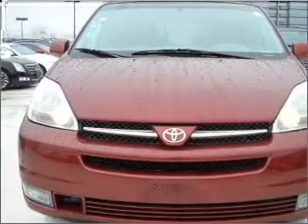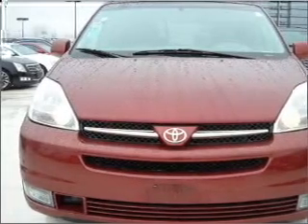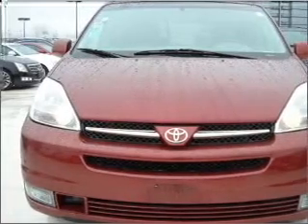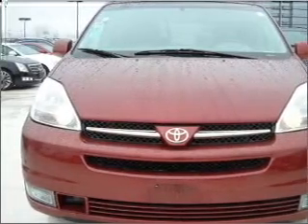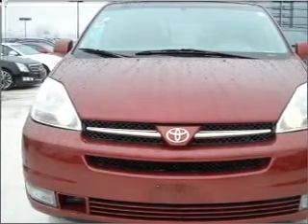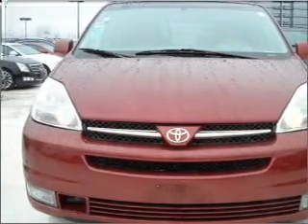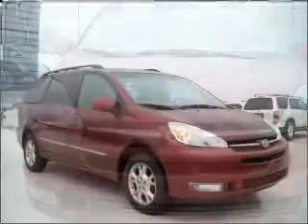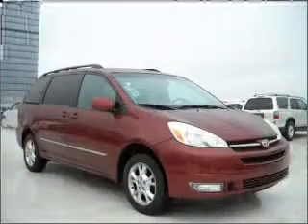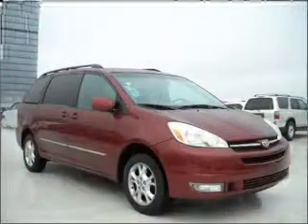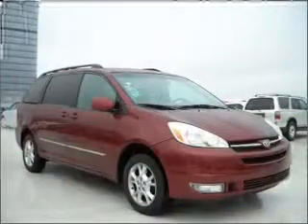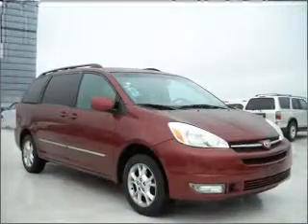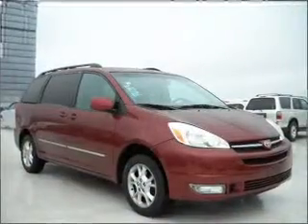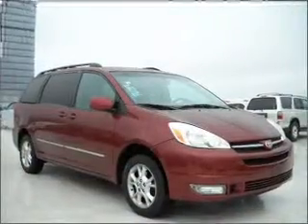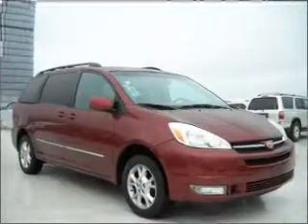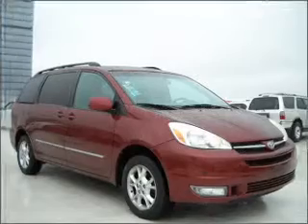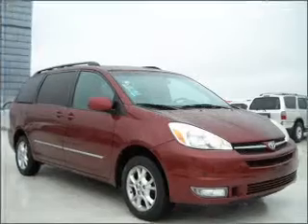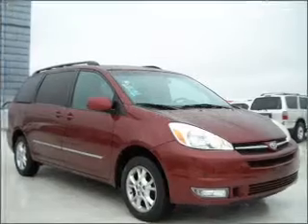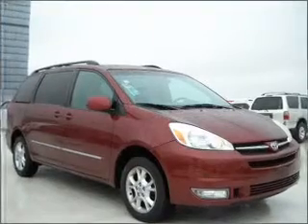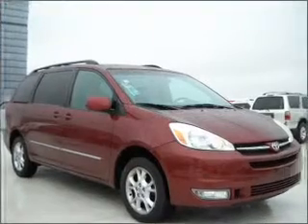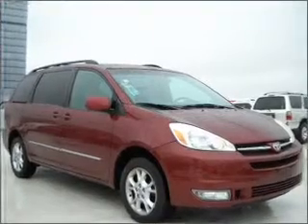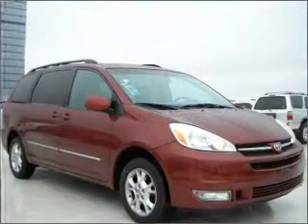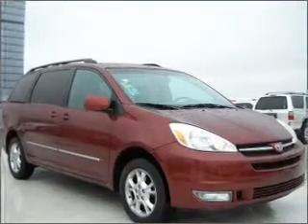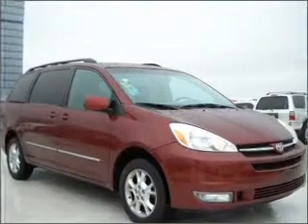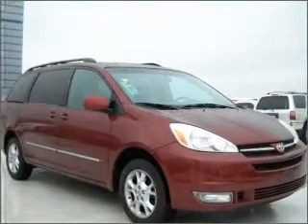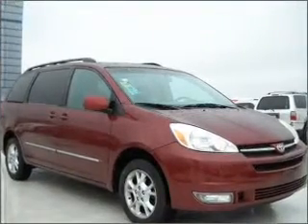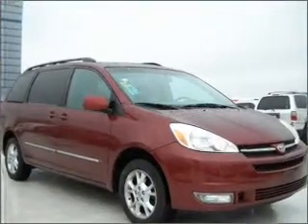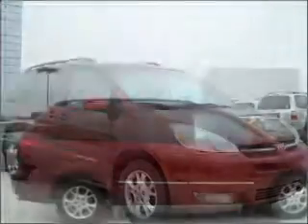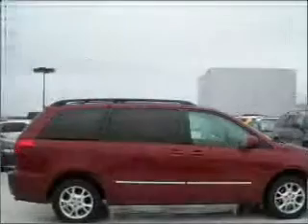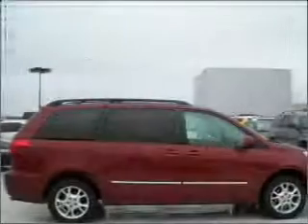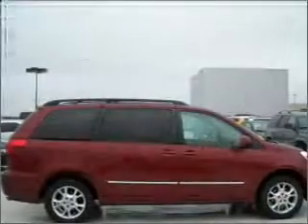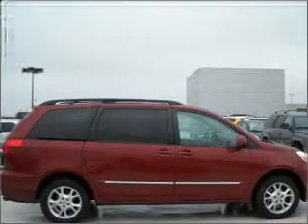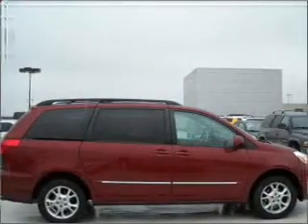With a solid six cylinder engine that responds smoothly to its five speed automatic transmission. Premium wheels lend a distinctive appearance.